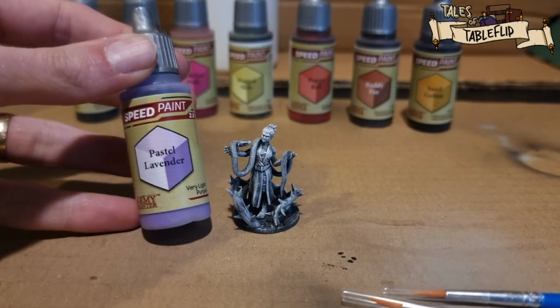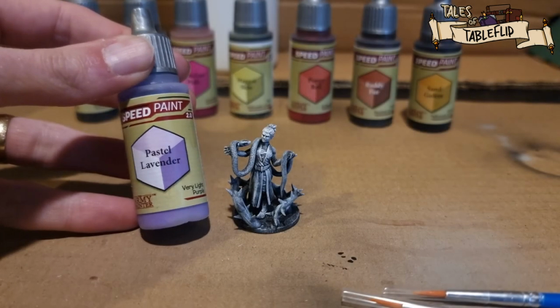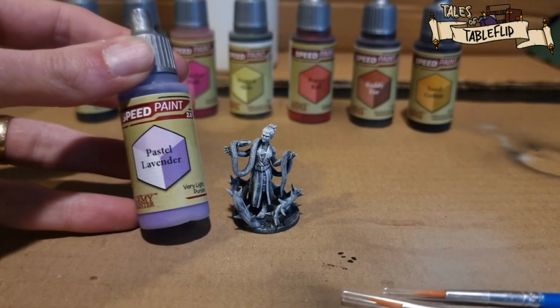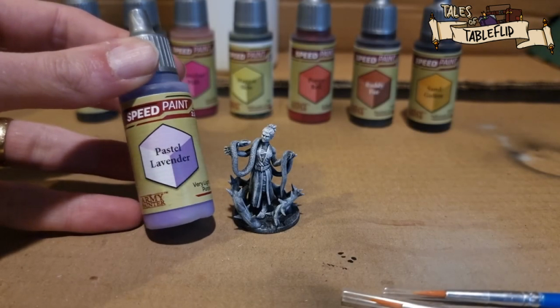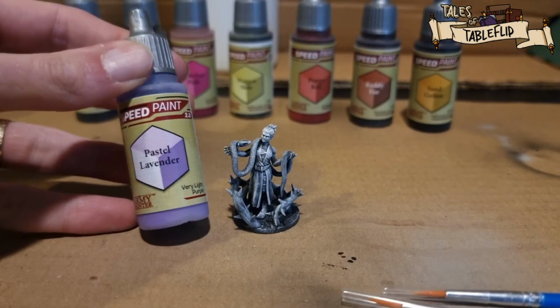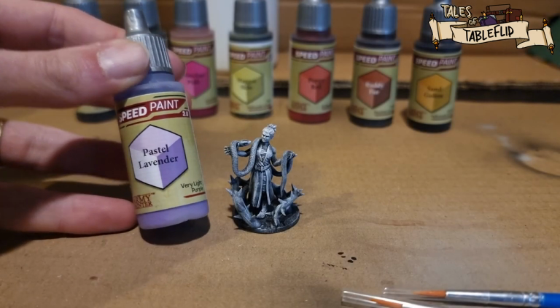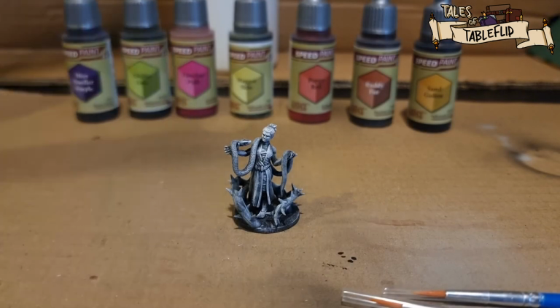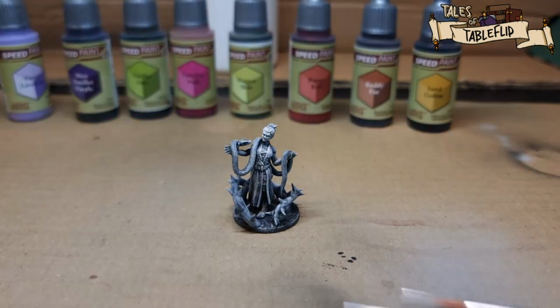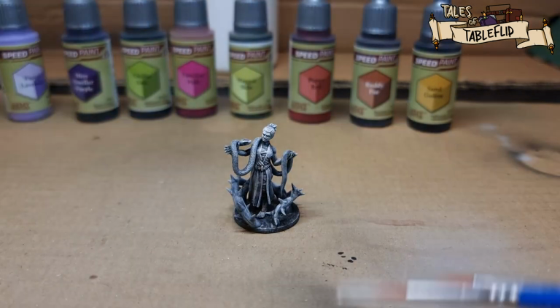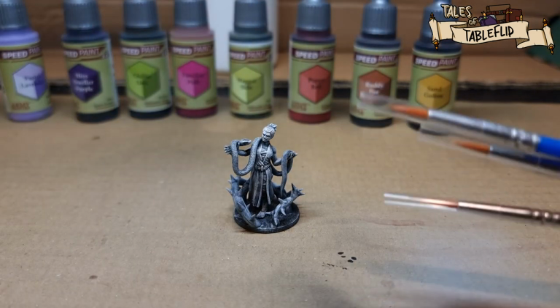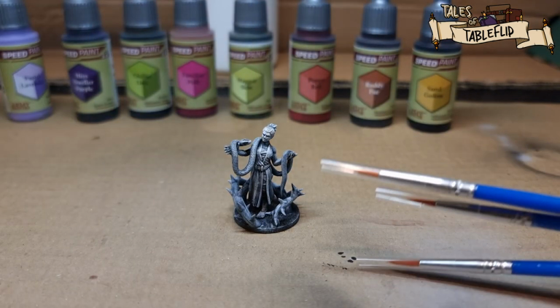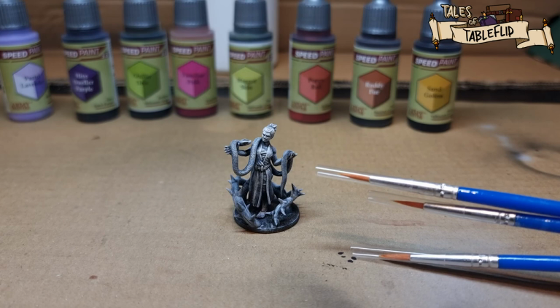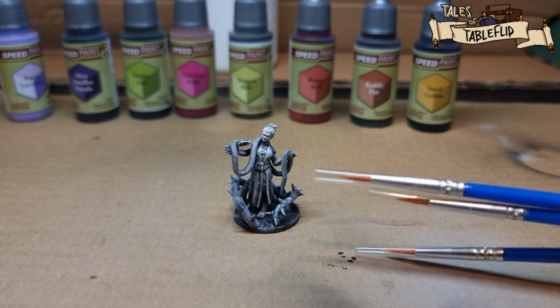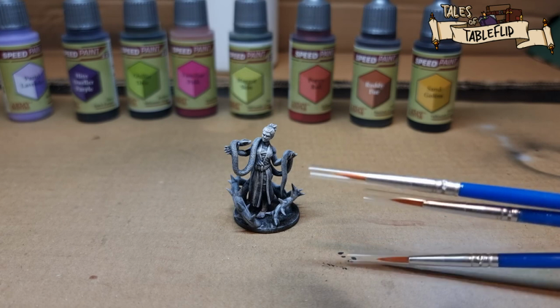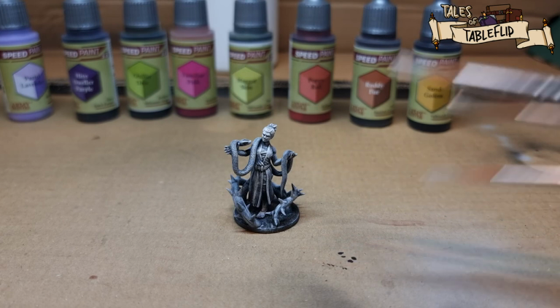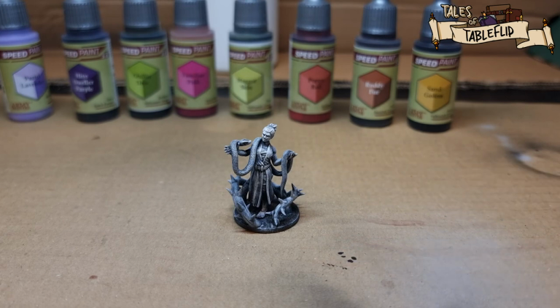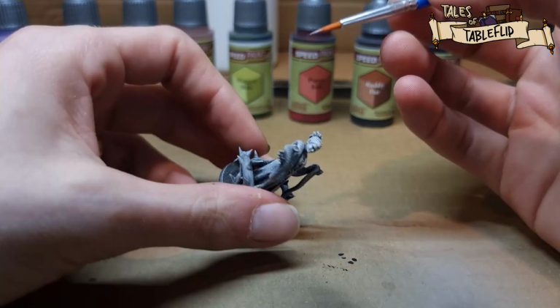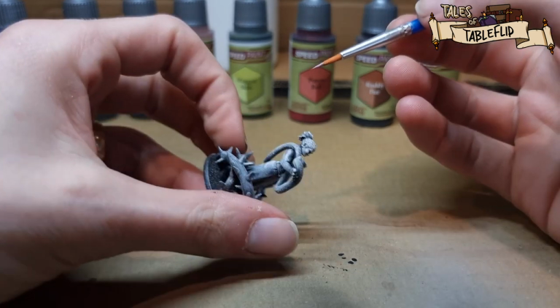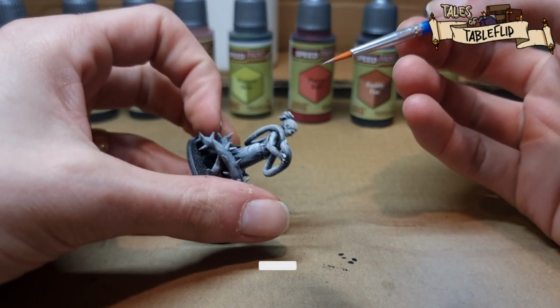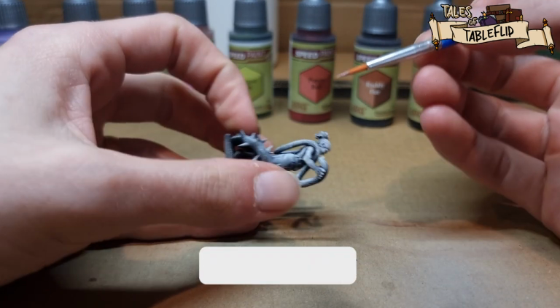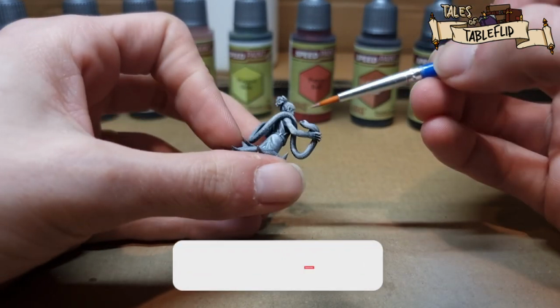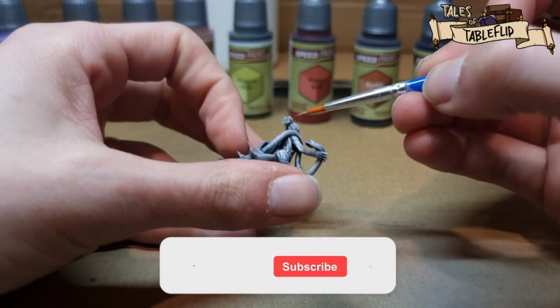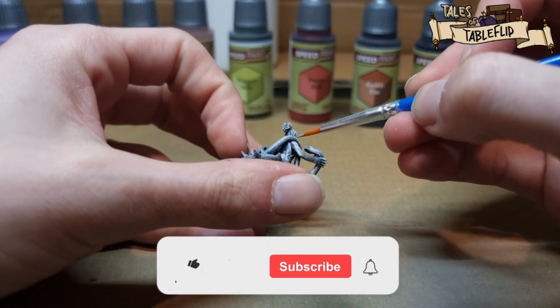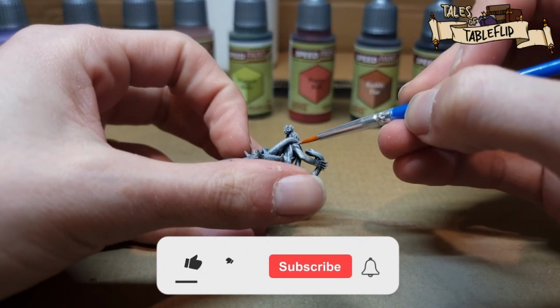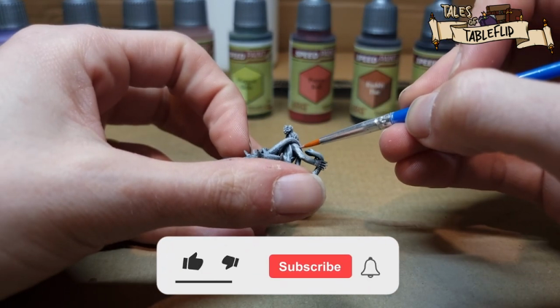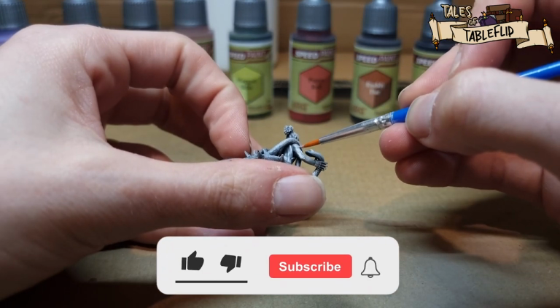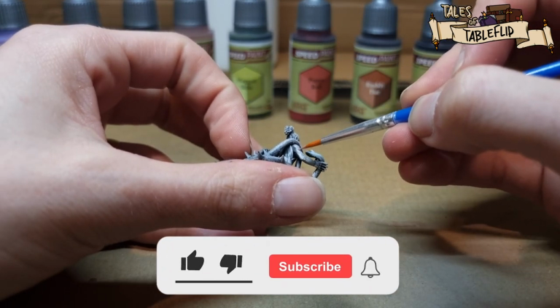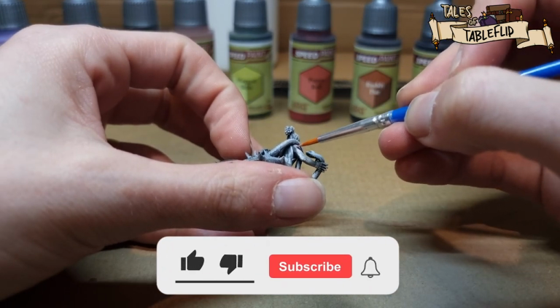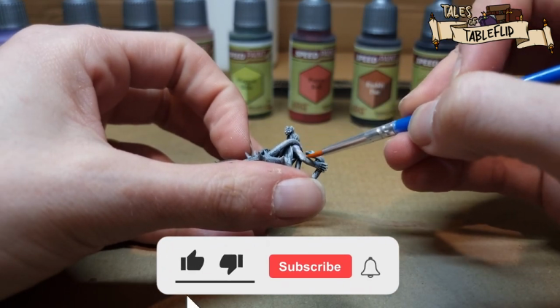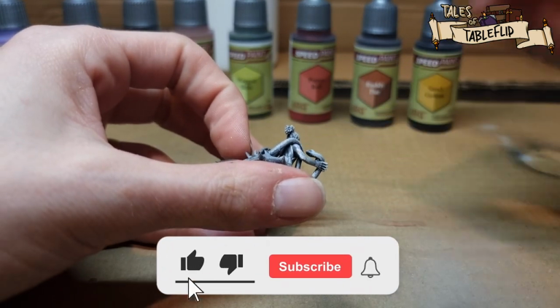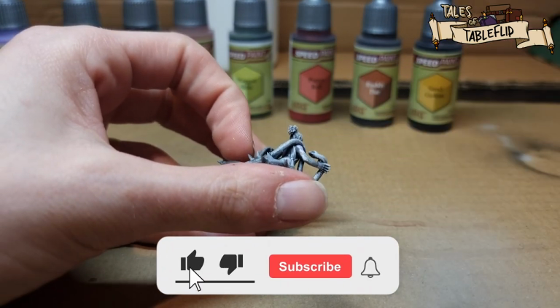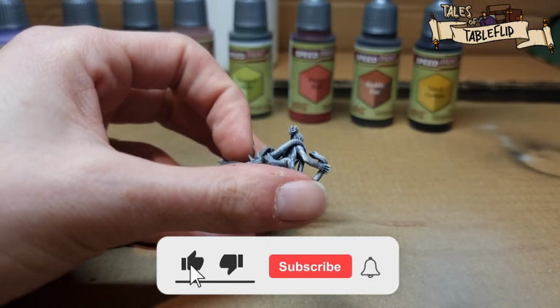We're going to start with pastel lavender — we're going to use that on her skin: her arms, her face, her legs, all that sort of thing.